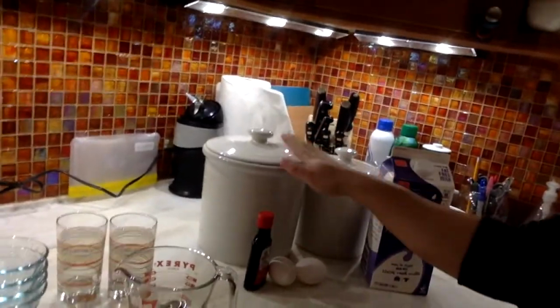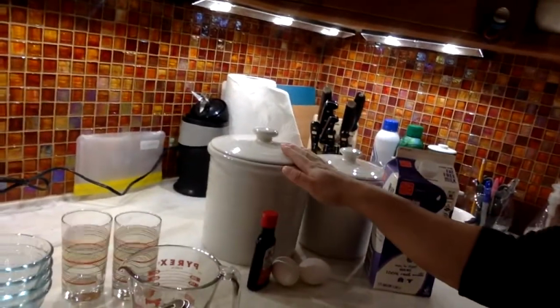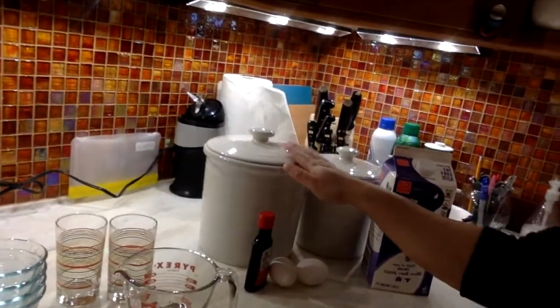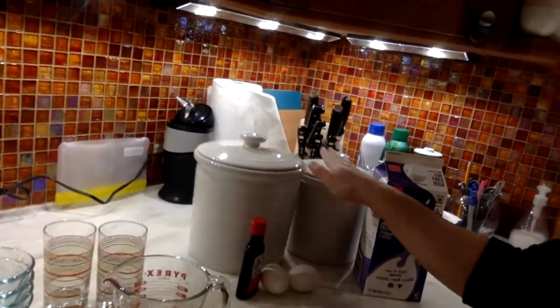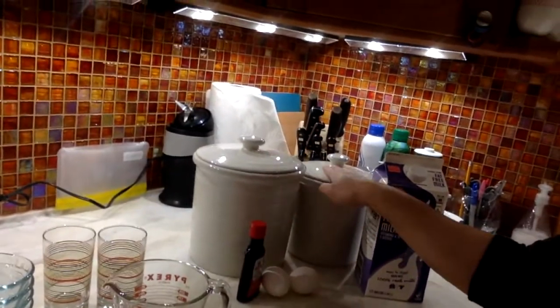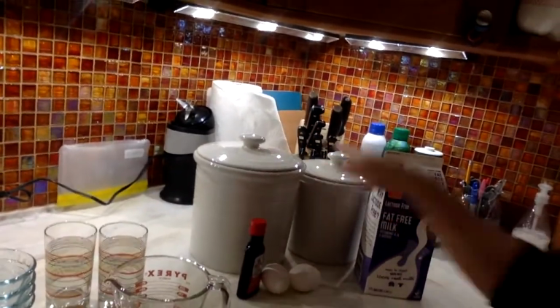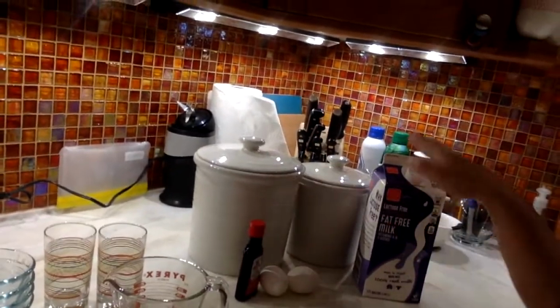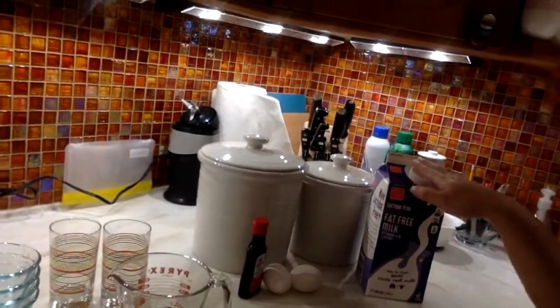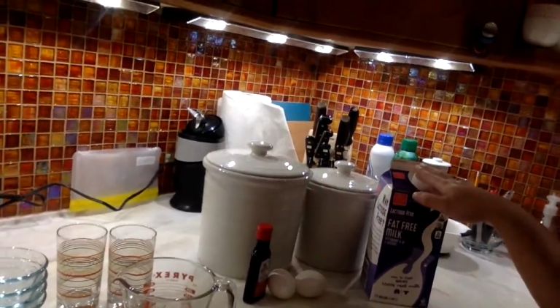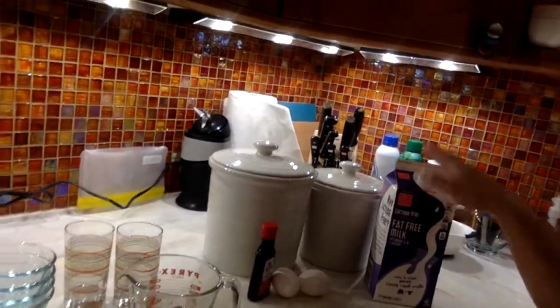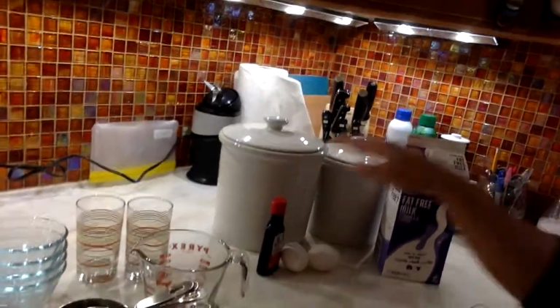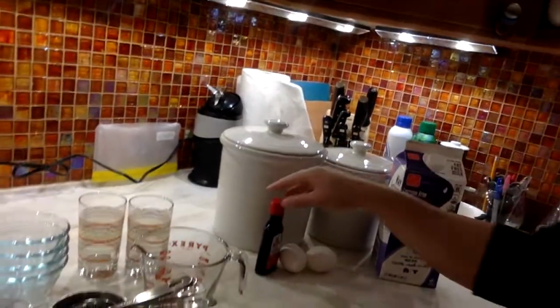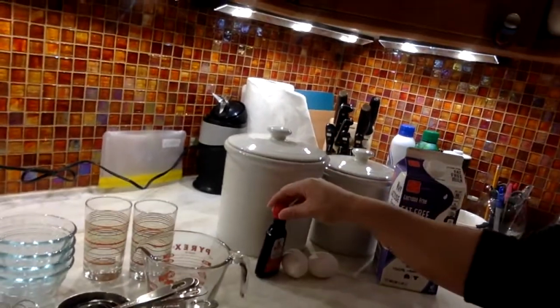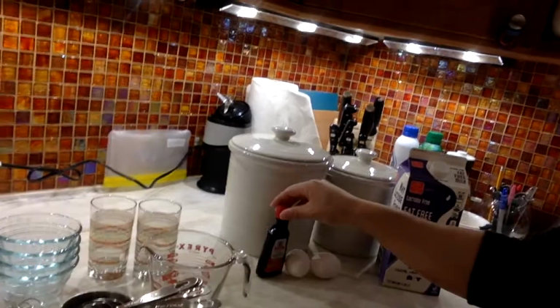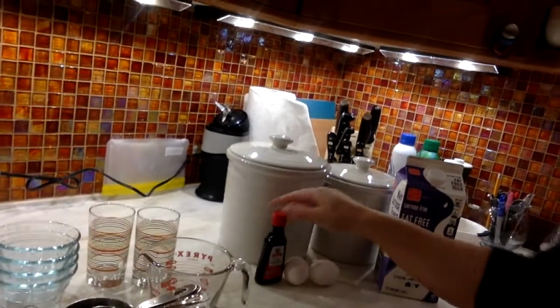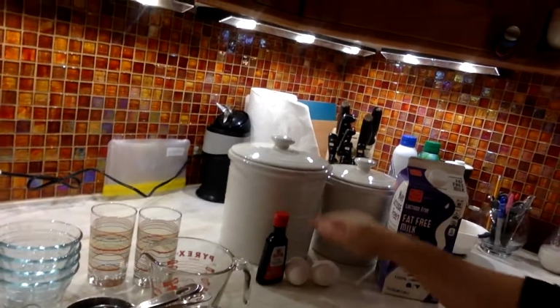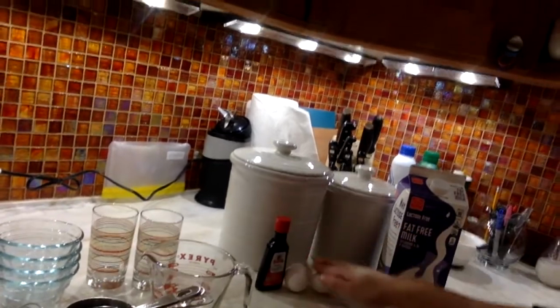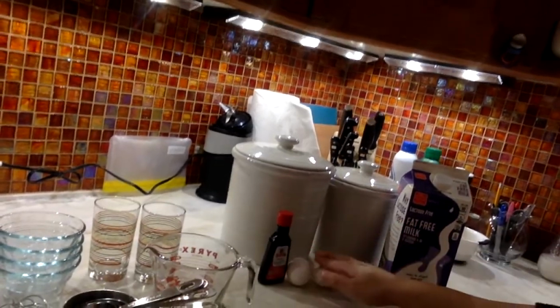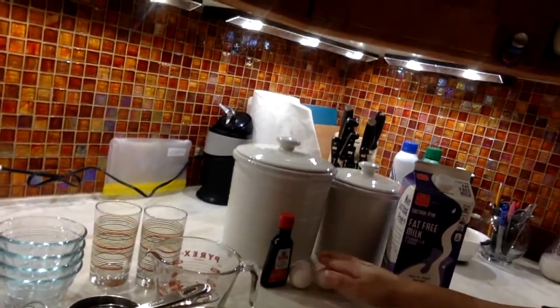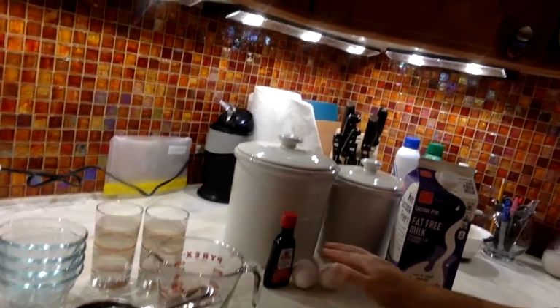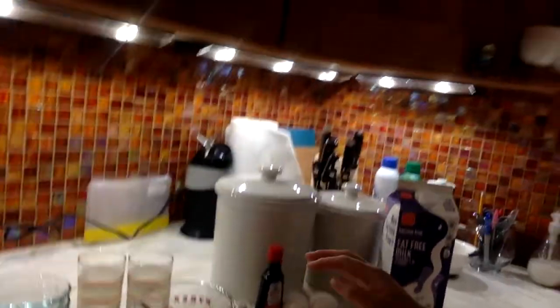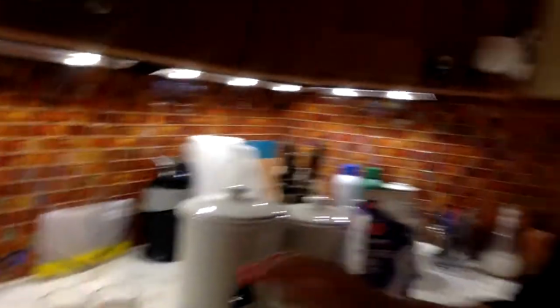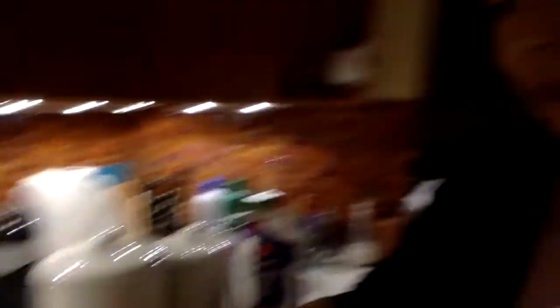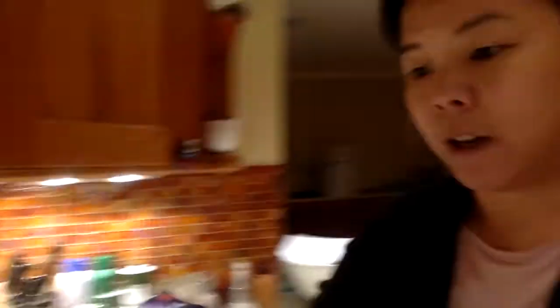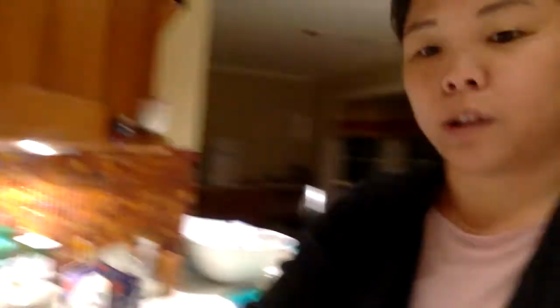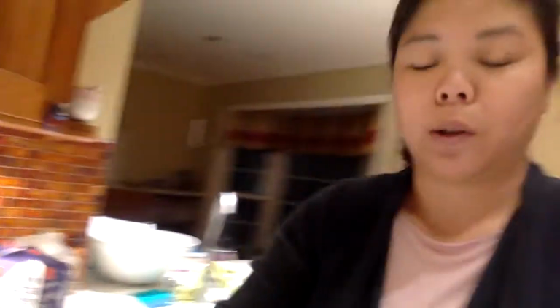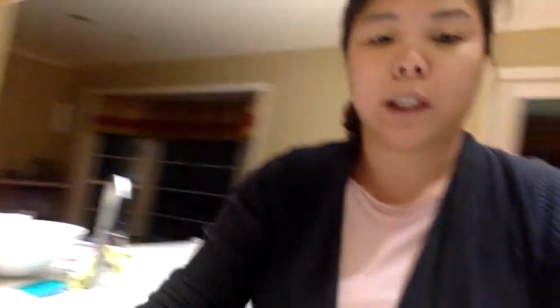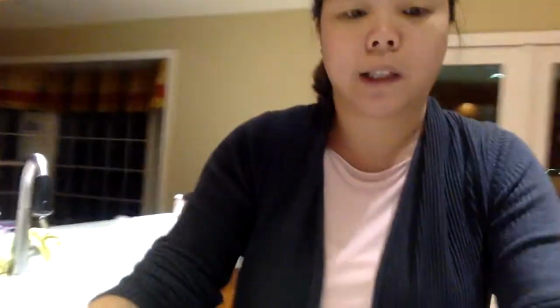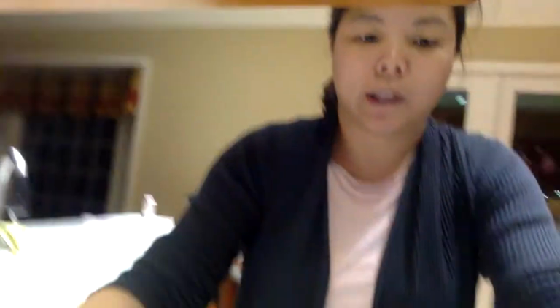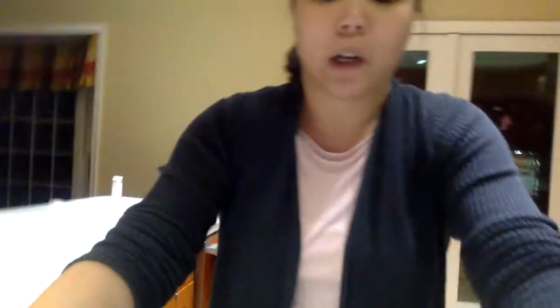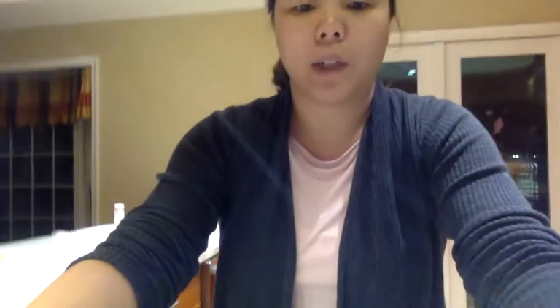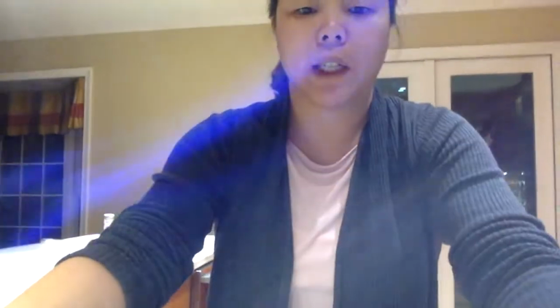I have all of my ingredients ready: flour, sugar, milk, vanilla, and some eggs. Alright, so let's get going.